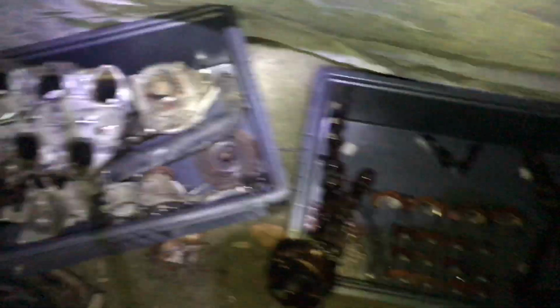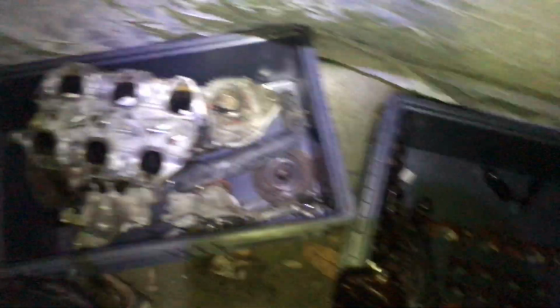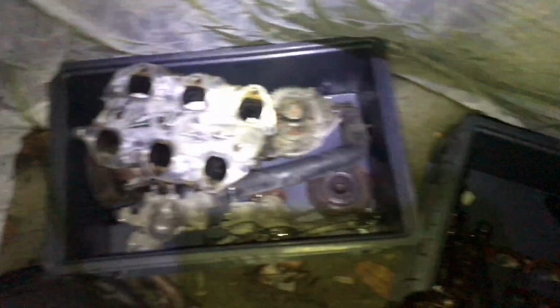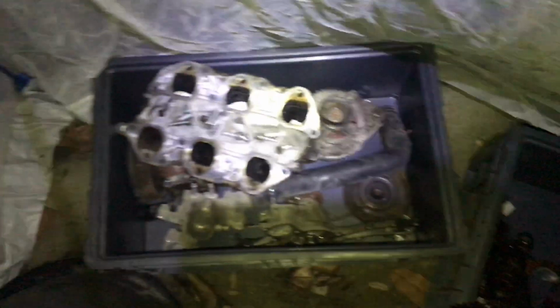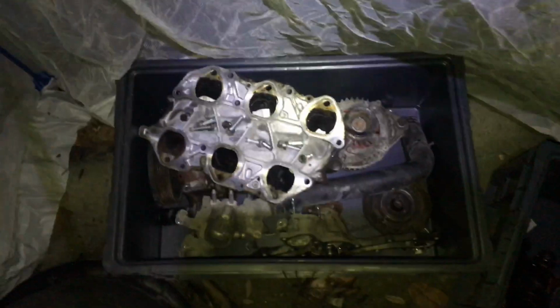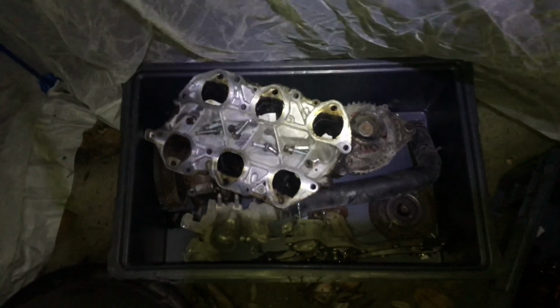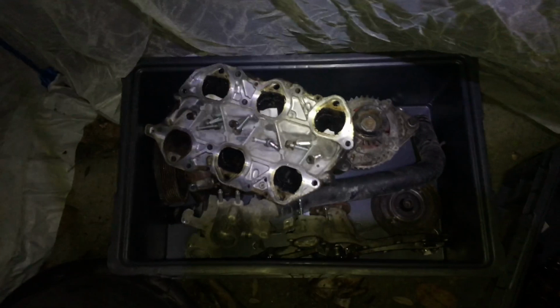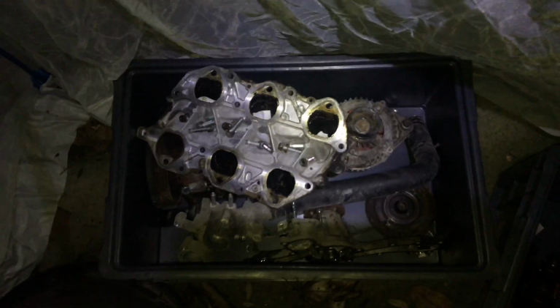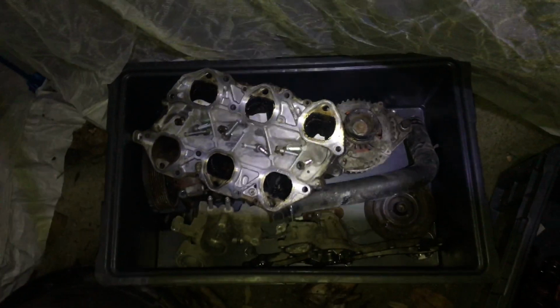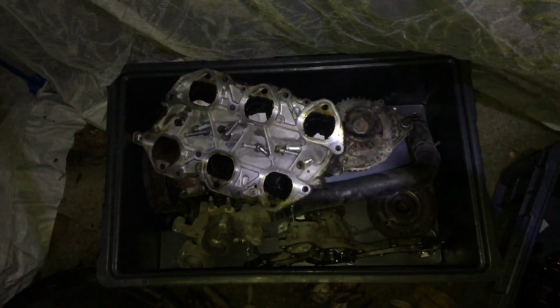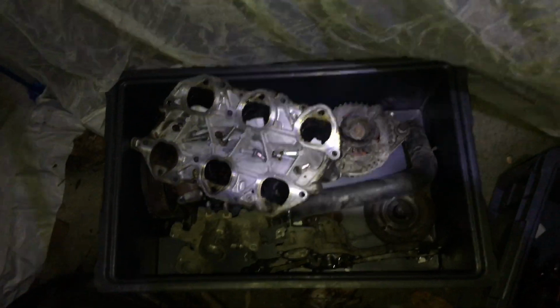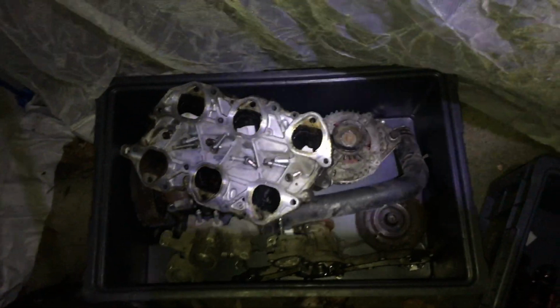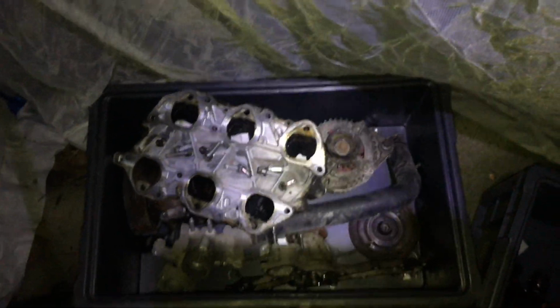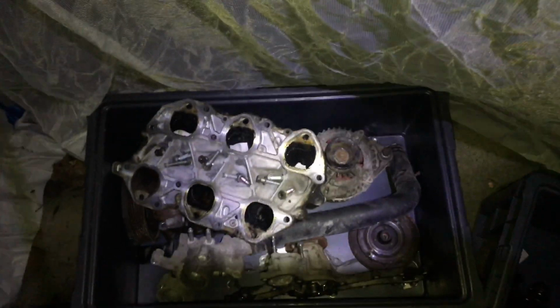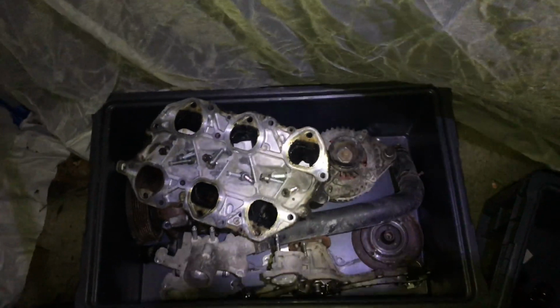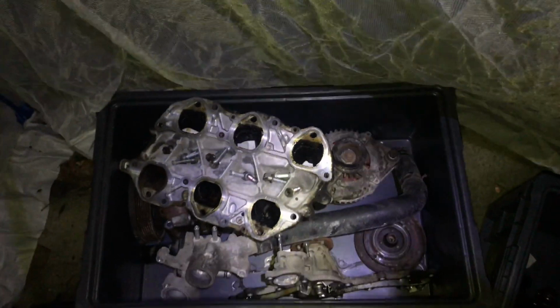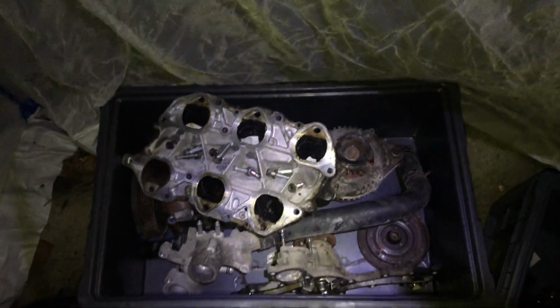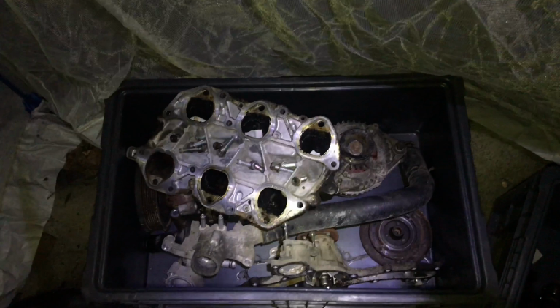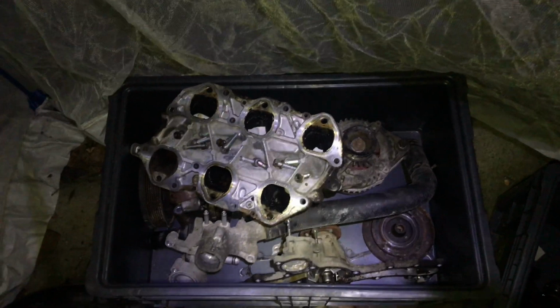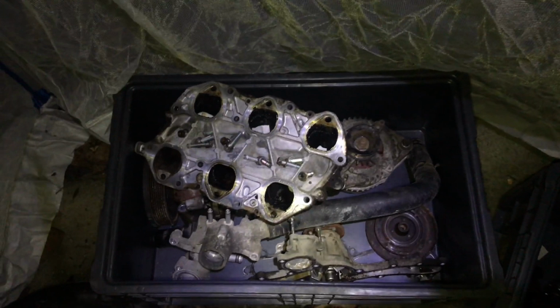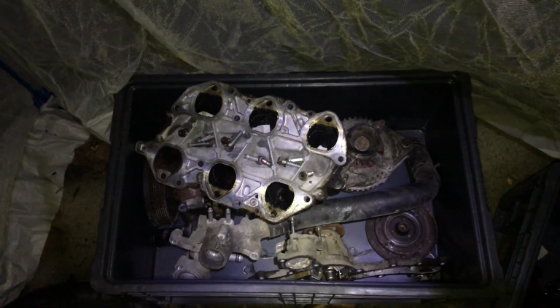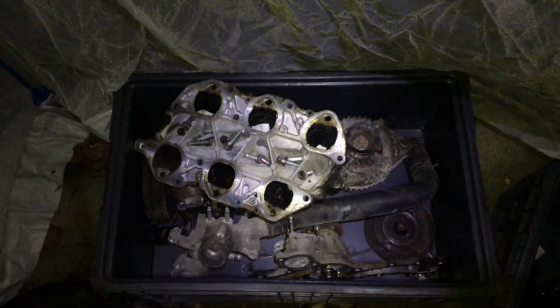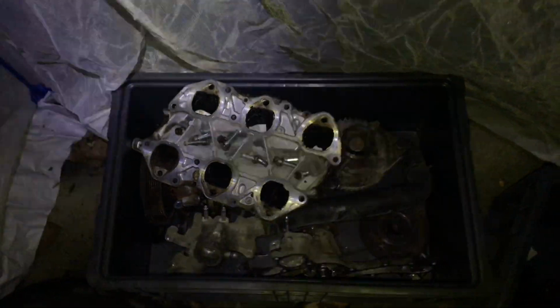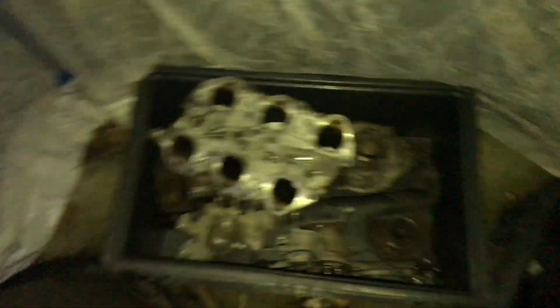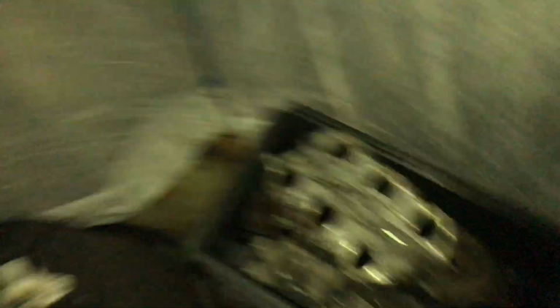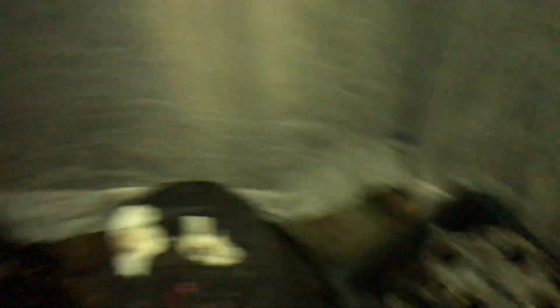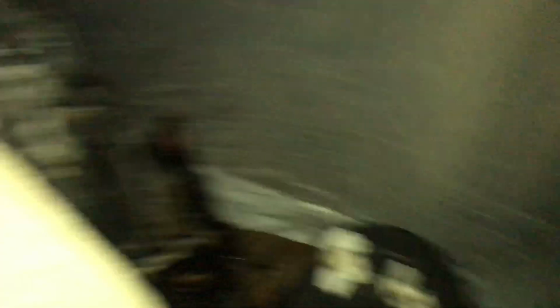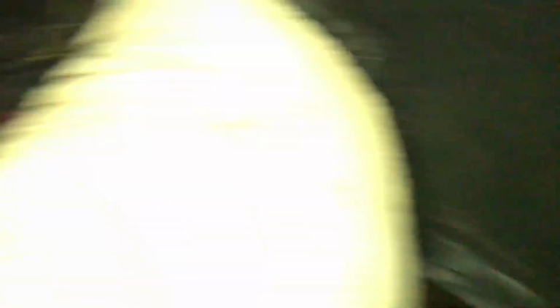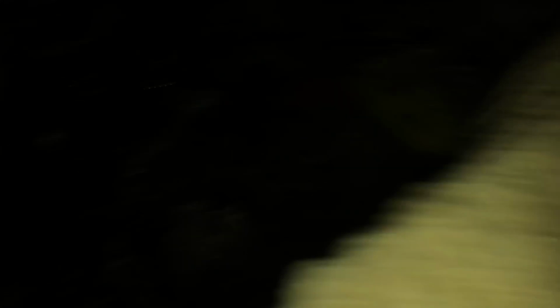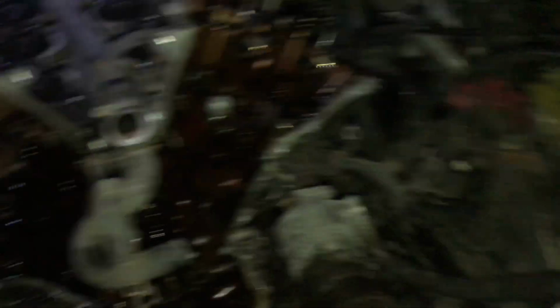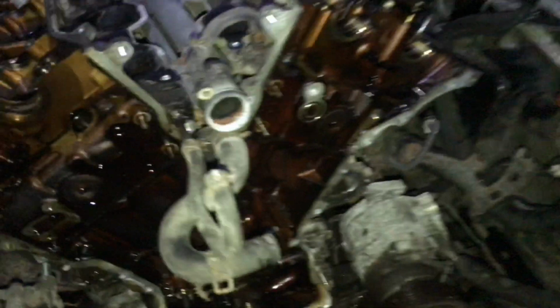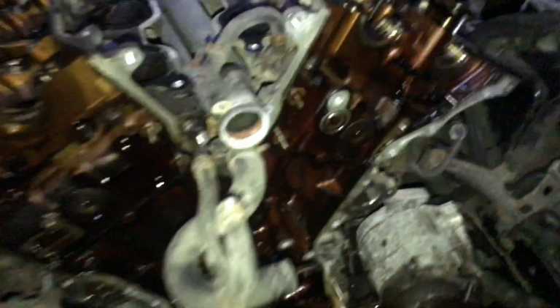I've got all my cam parts organized in one box — left and right sides — and then all my accessories in the other.